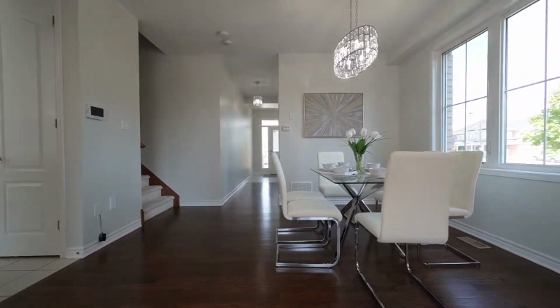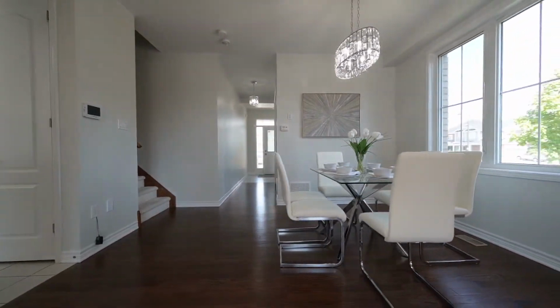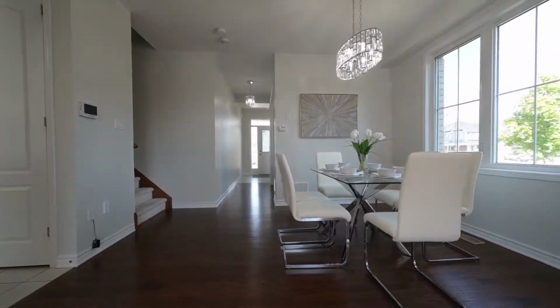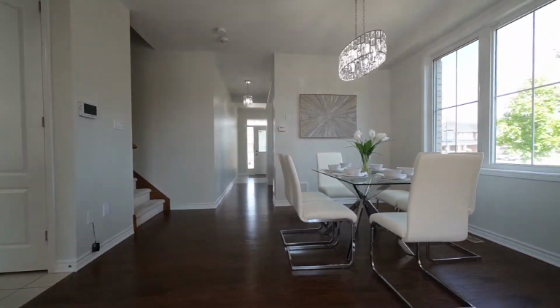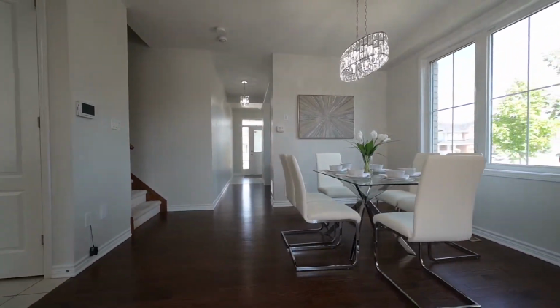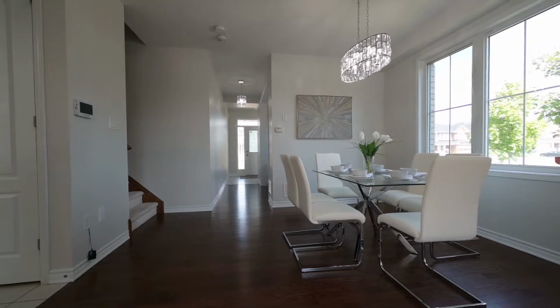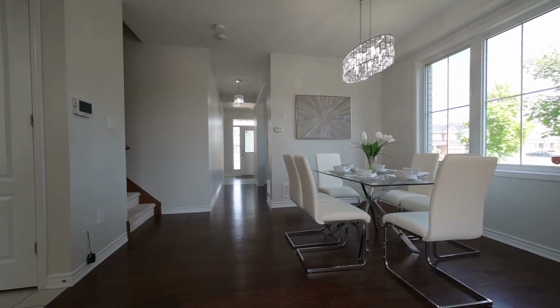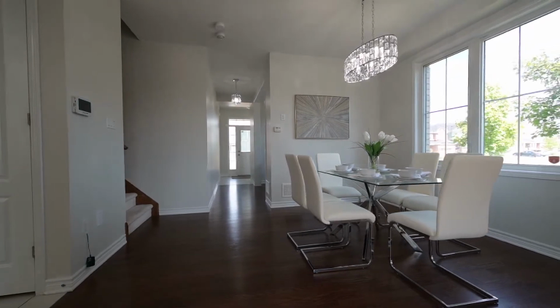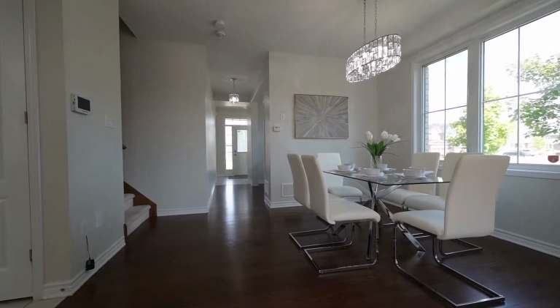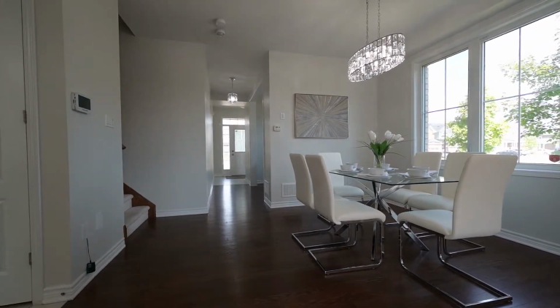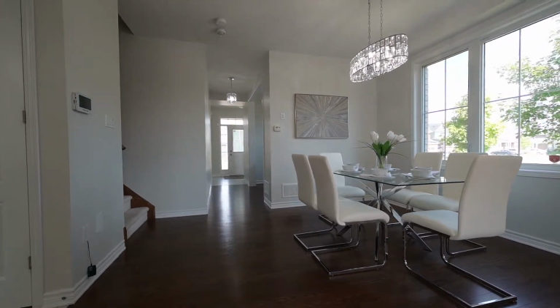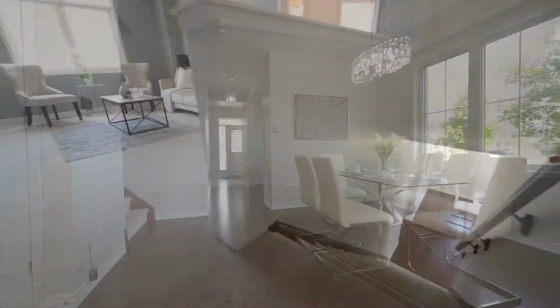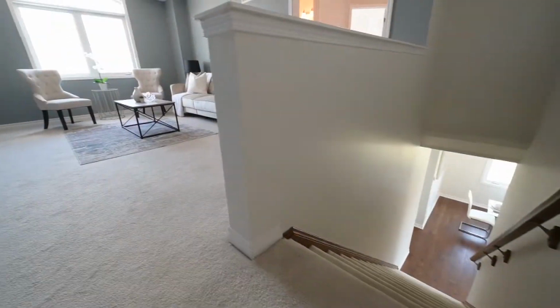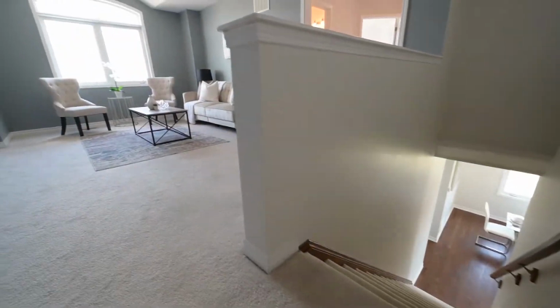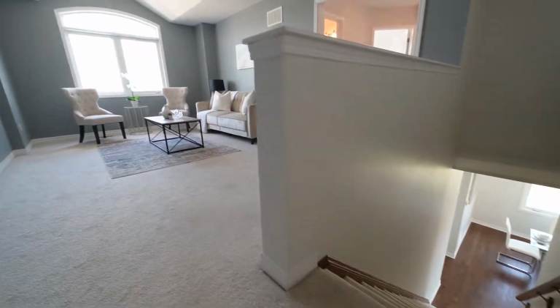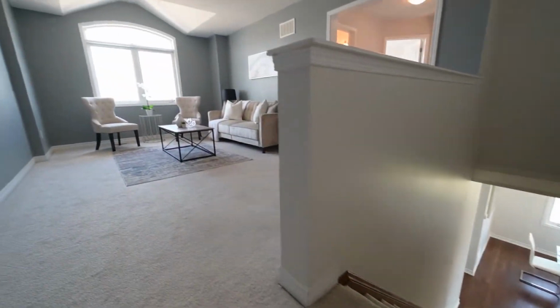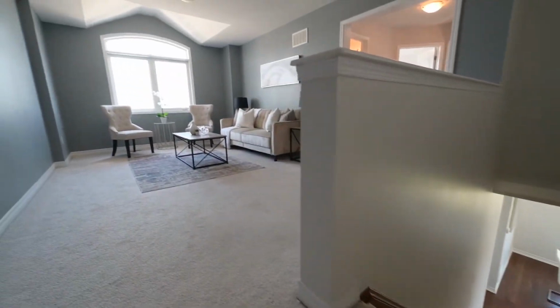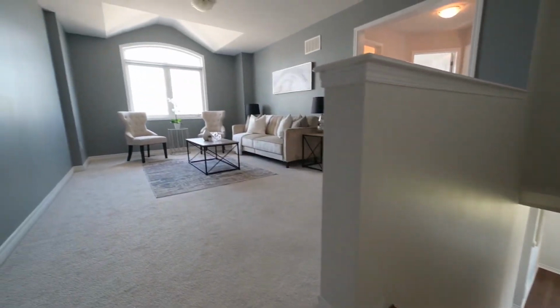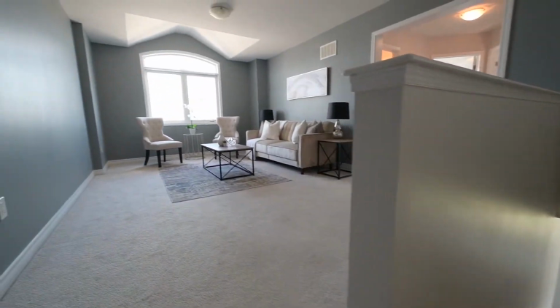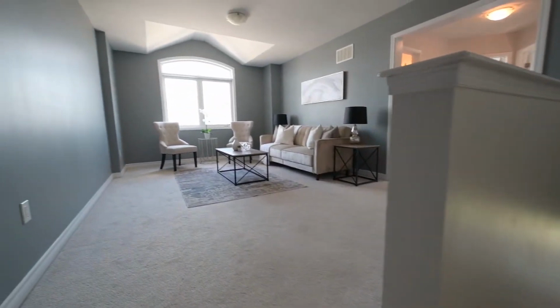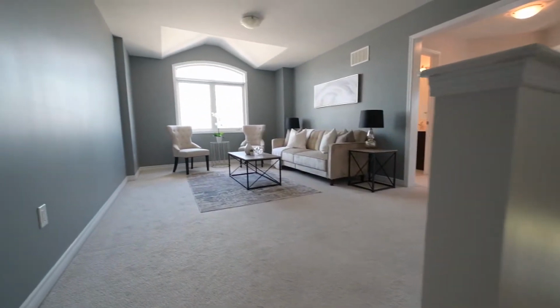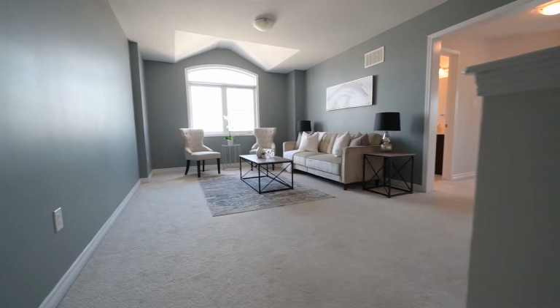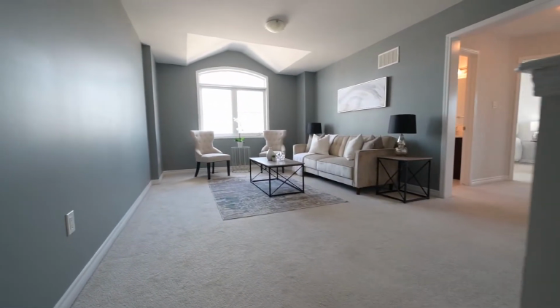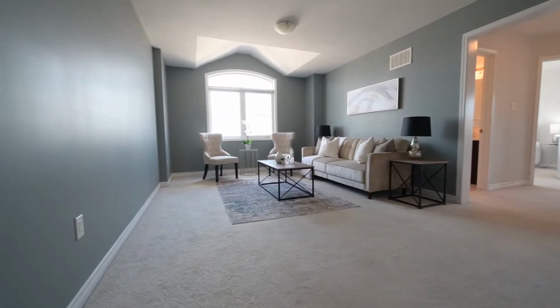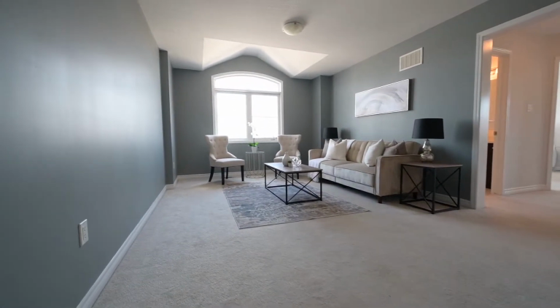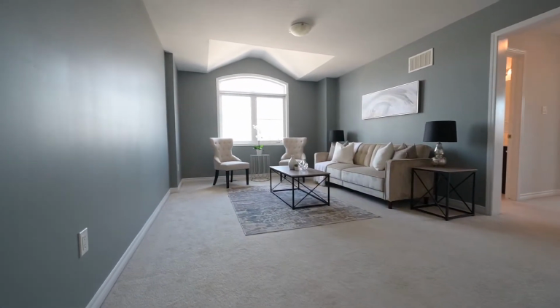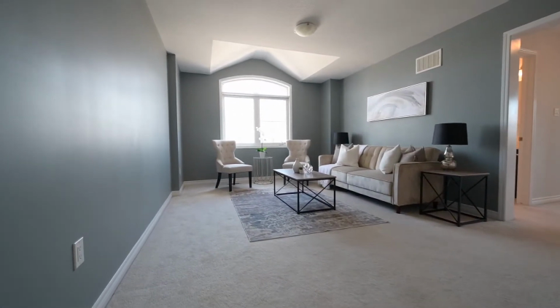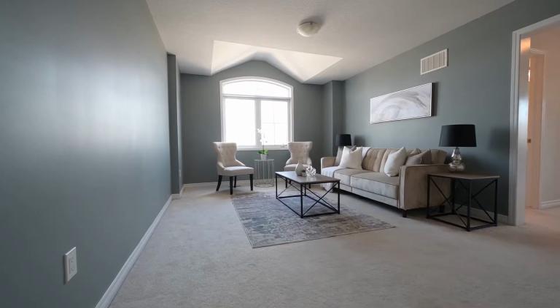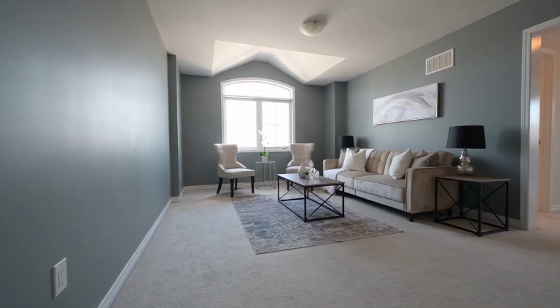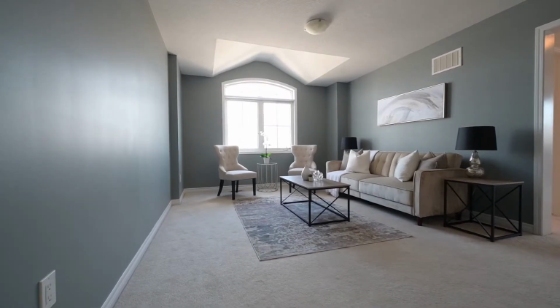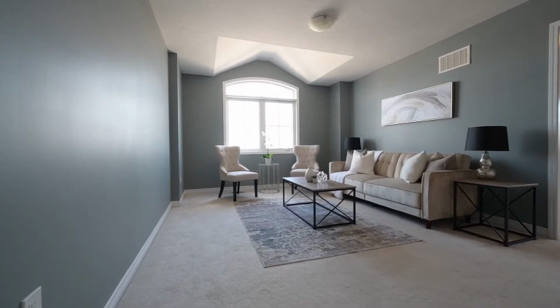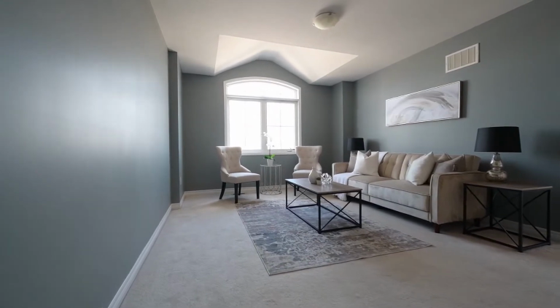Here's another look at the staircase. Atop the second floor is a lounge space nicely defined from the bedroom wing.